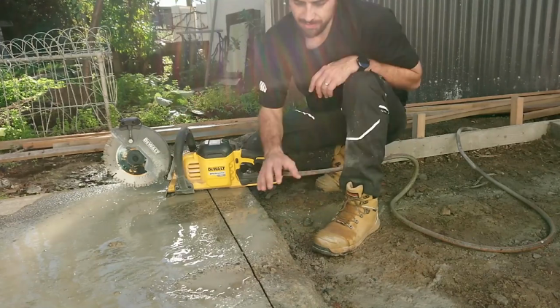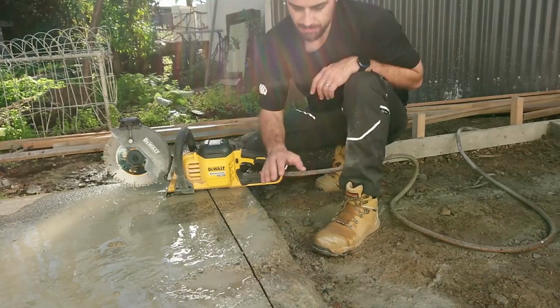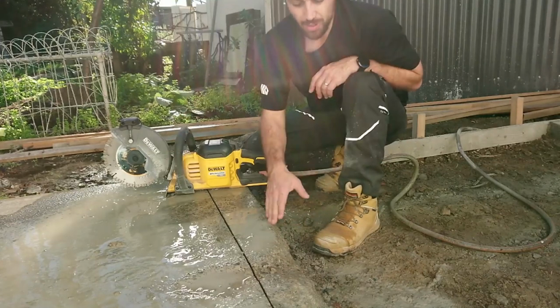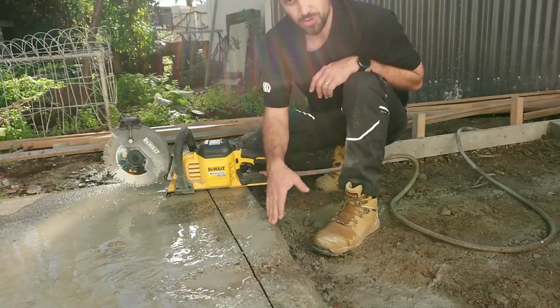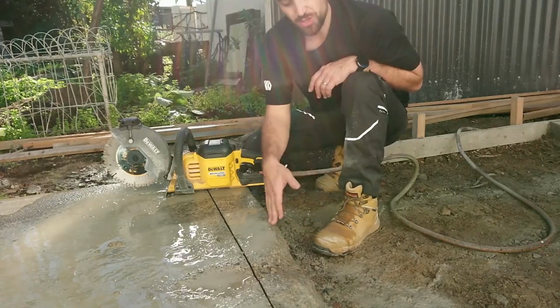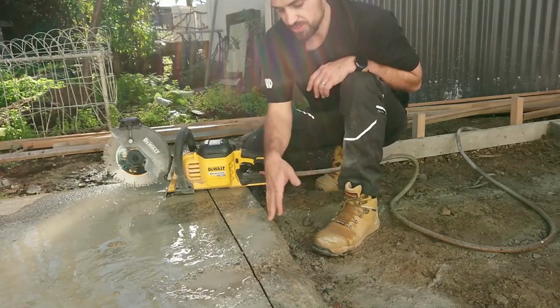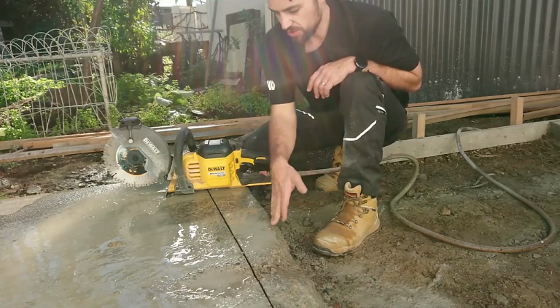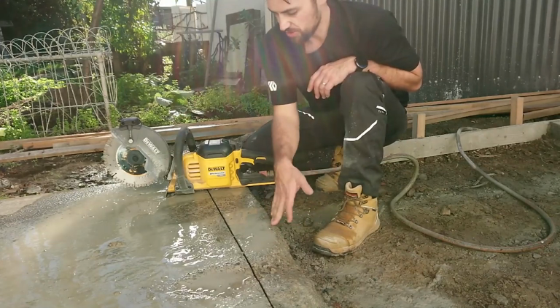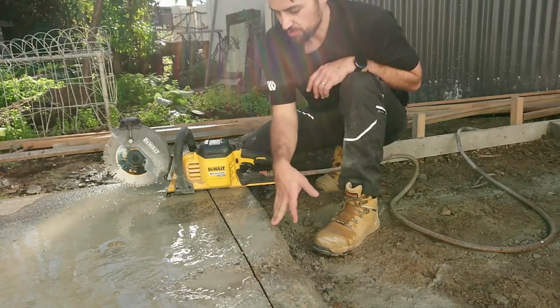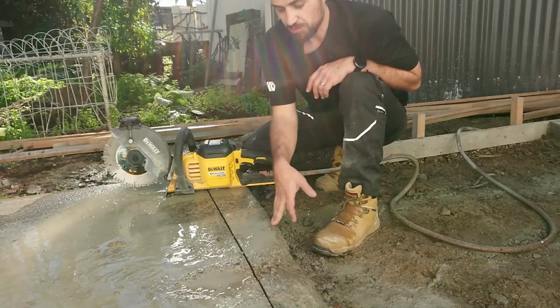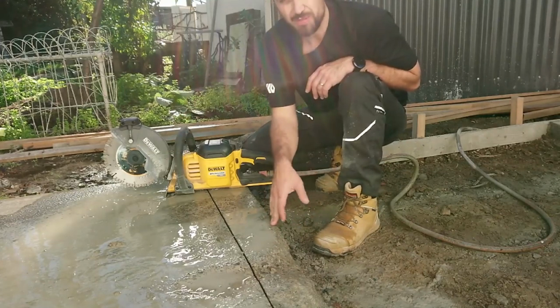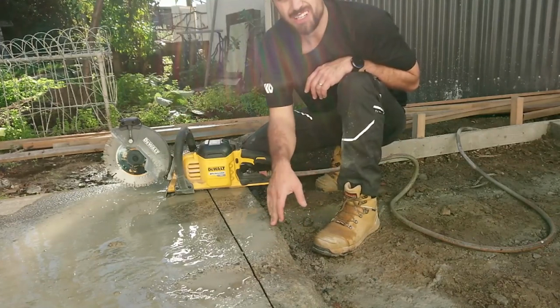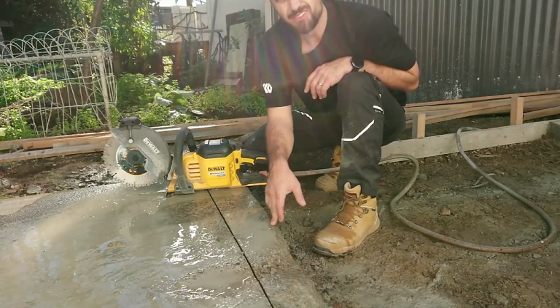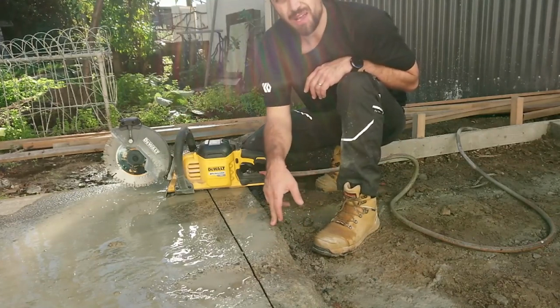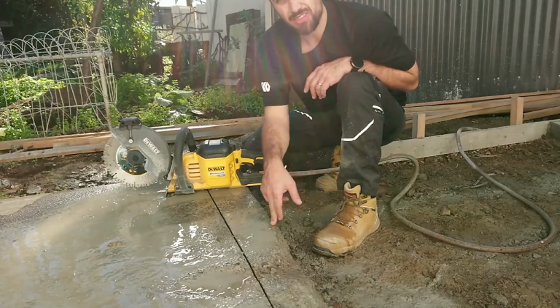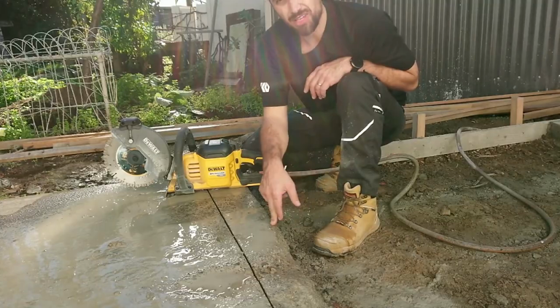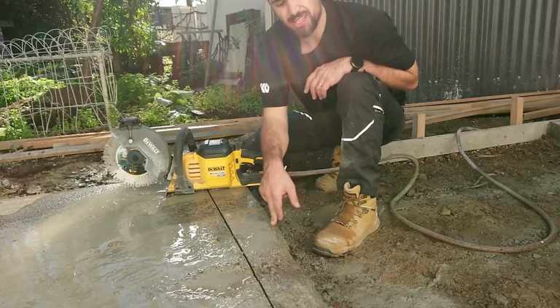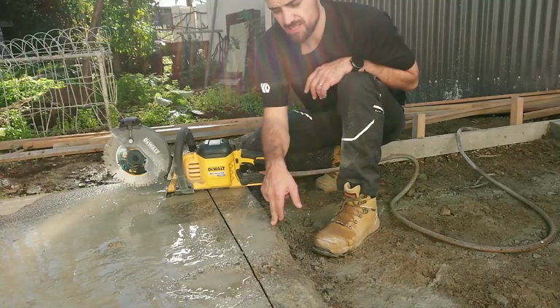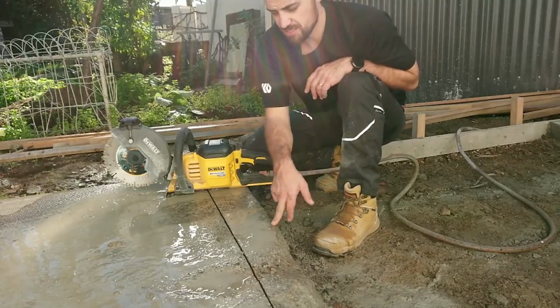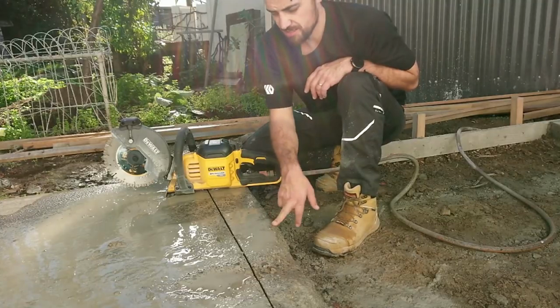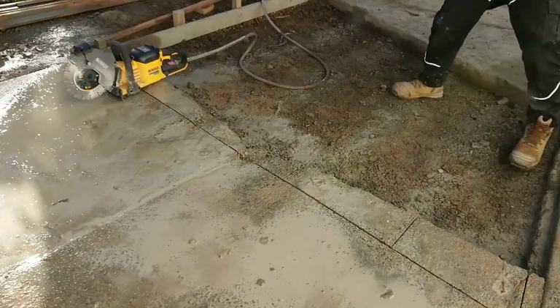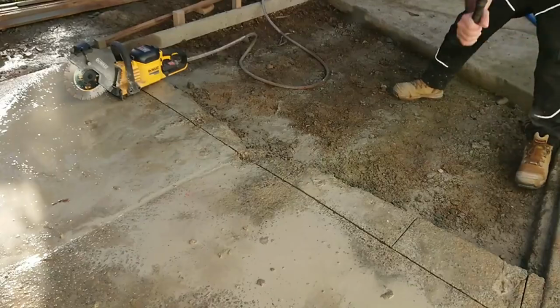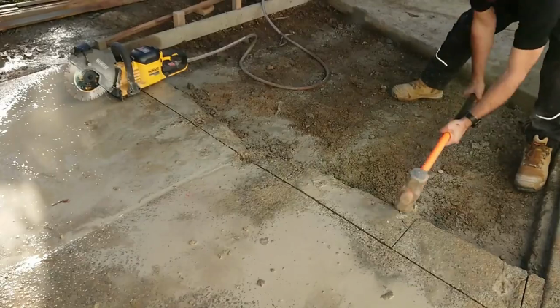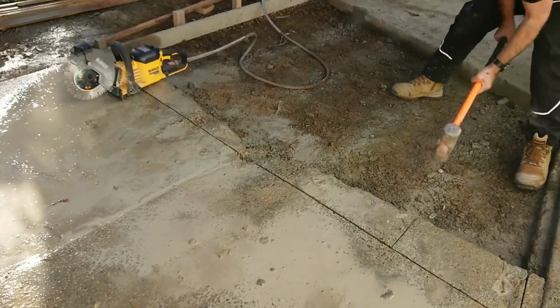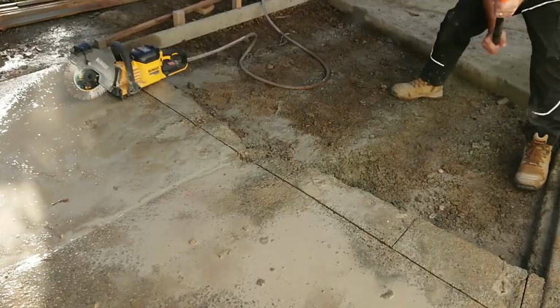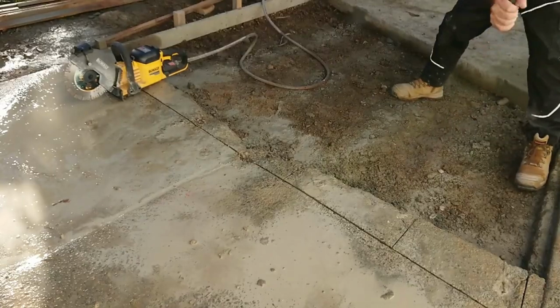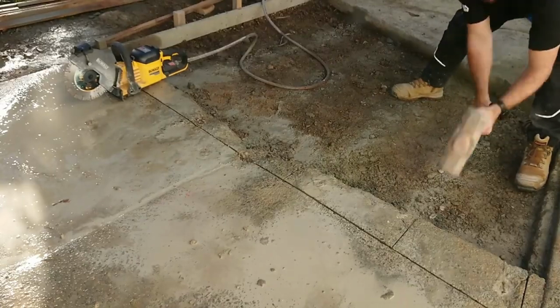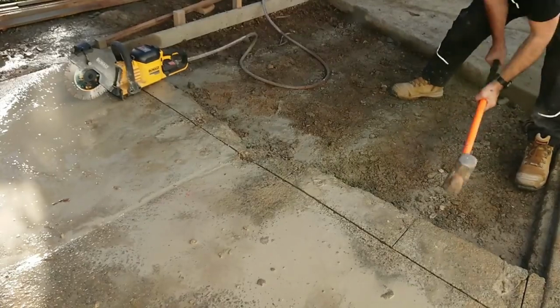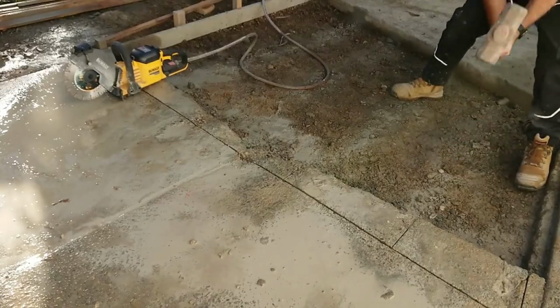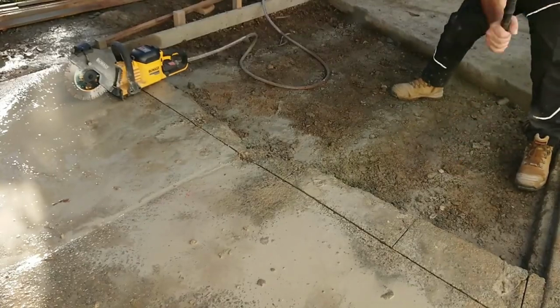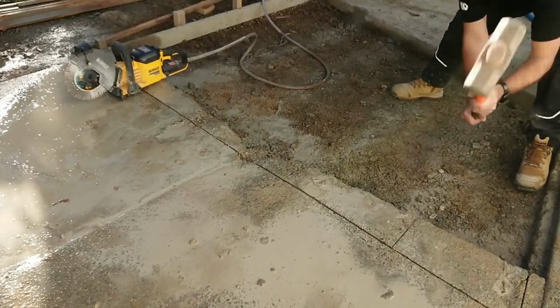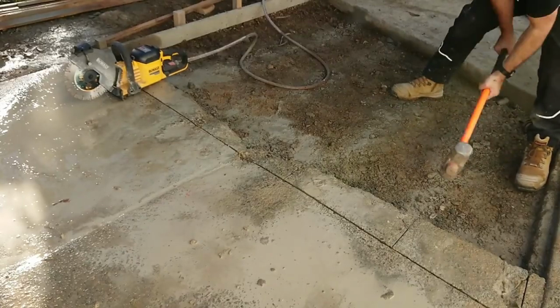But also, this concrete's probably been here for about 30 years — so, hard concrete.